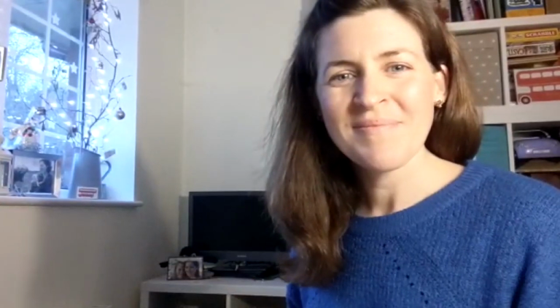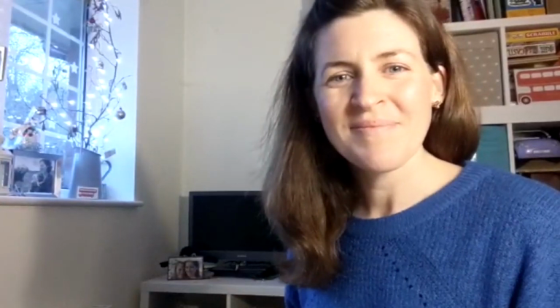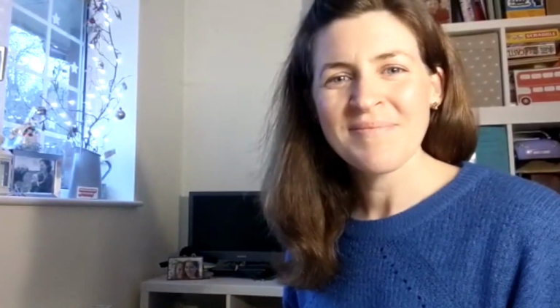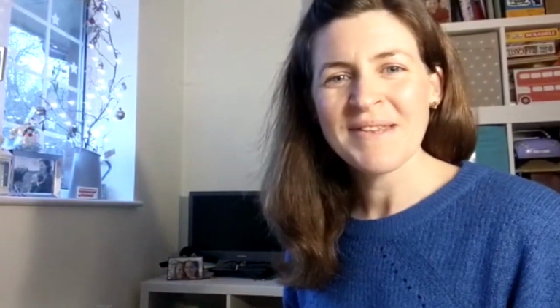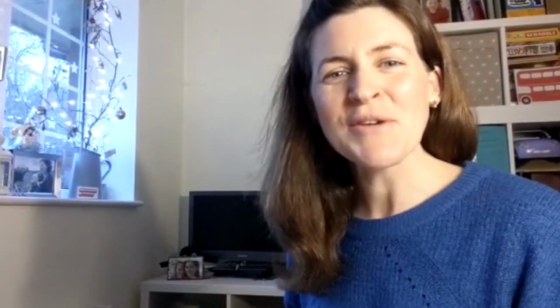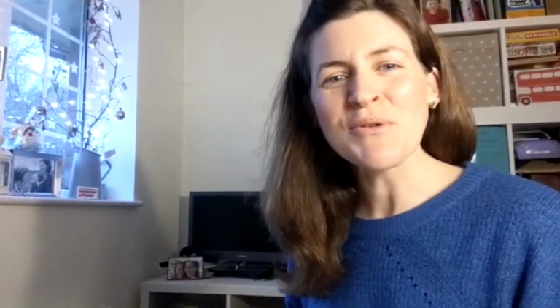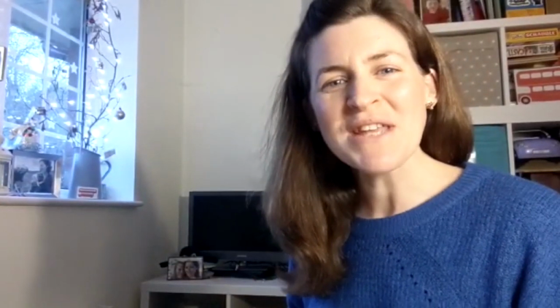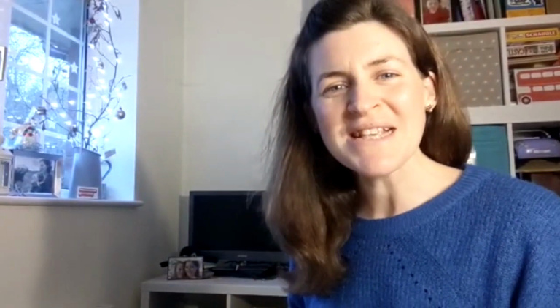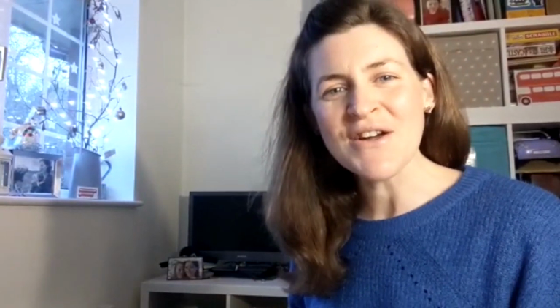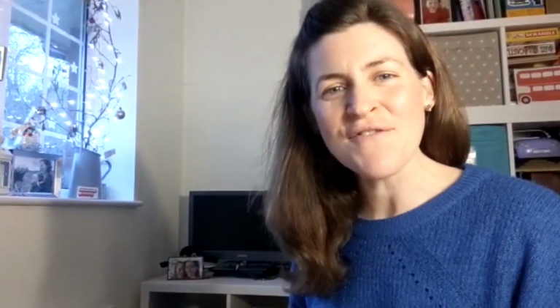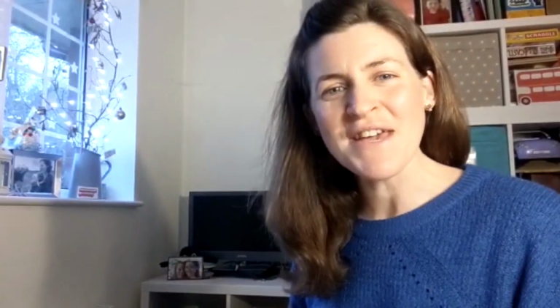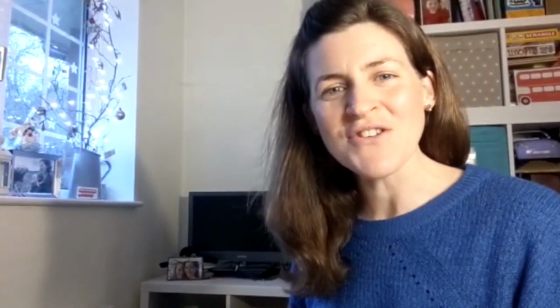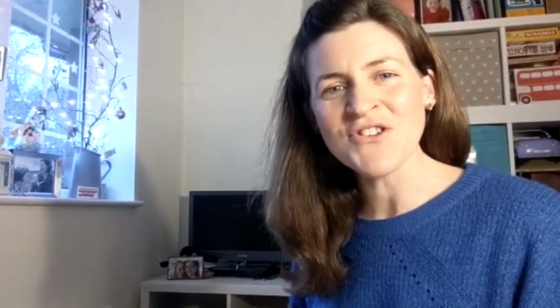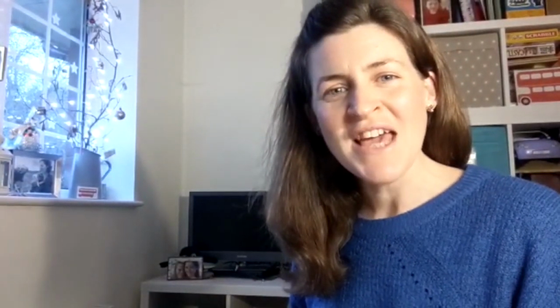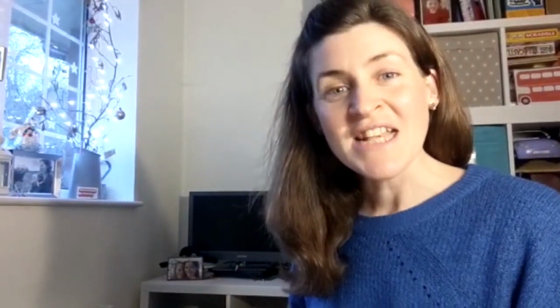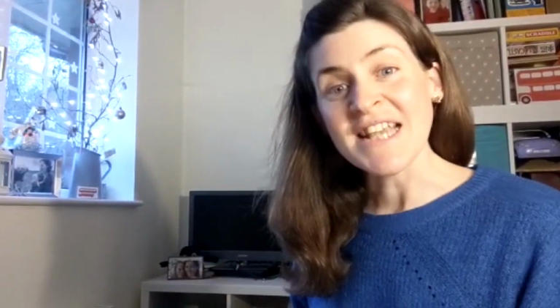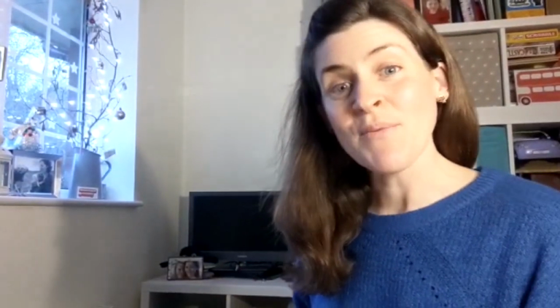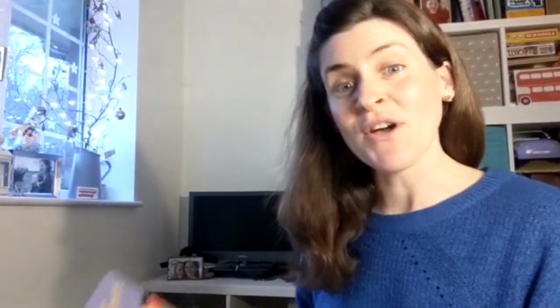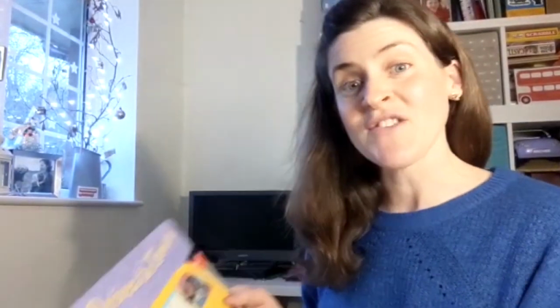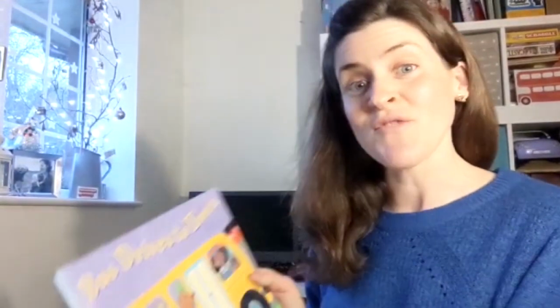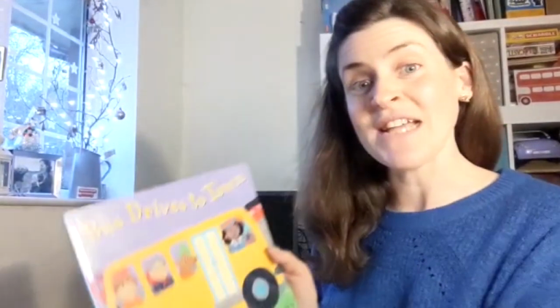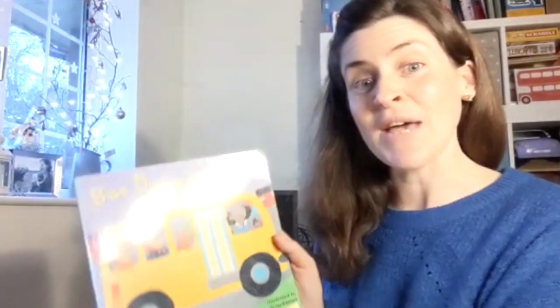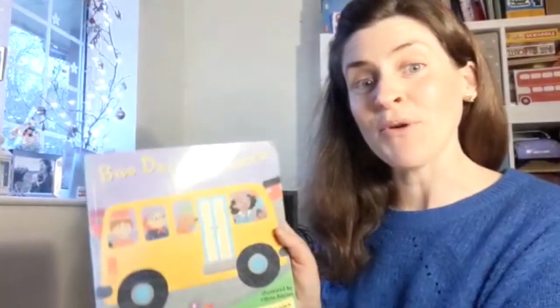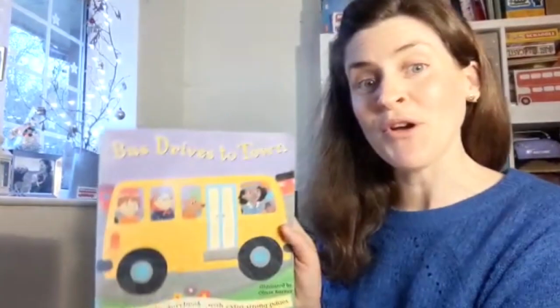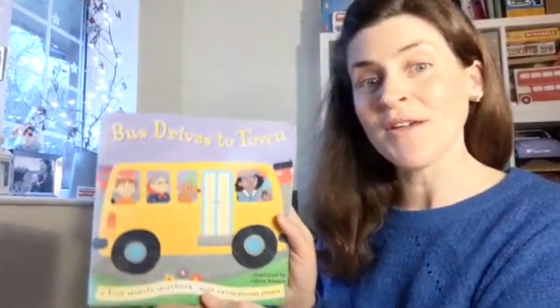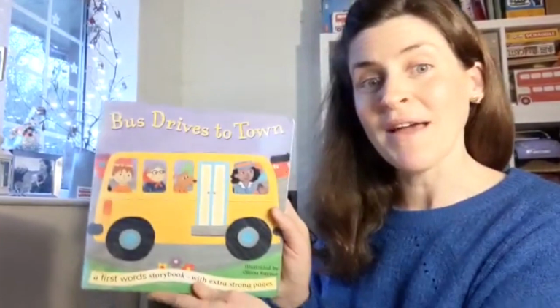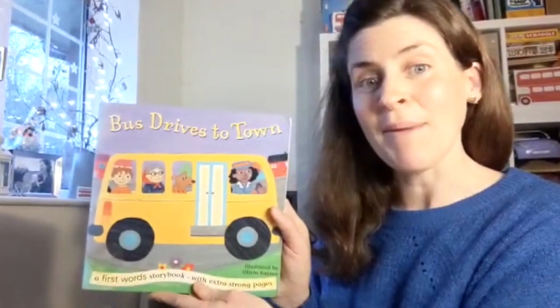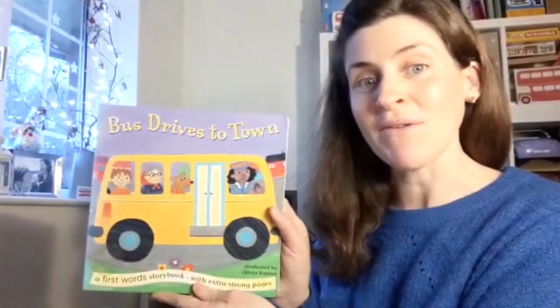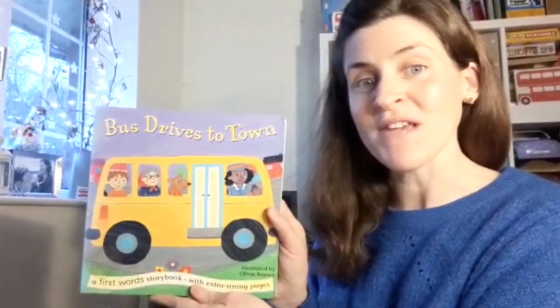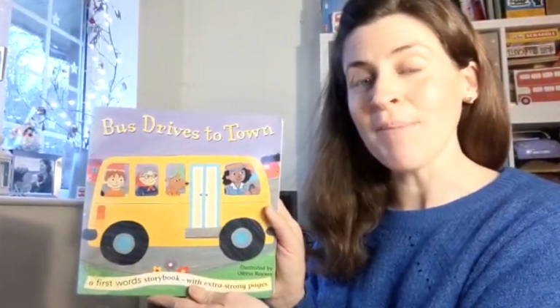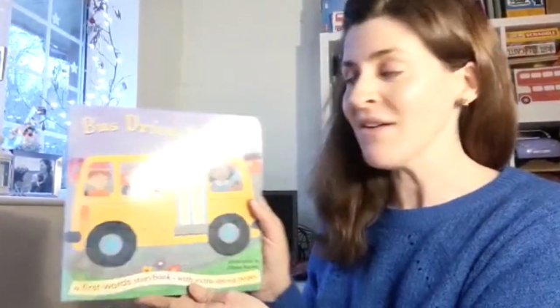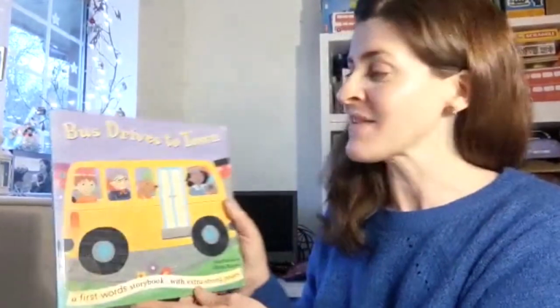Good morning Starfish! Today we're going to read a book about a bus.